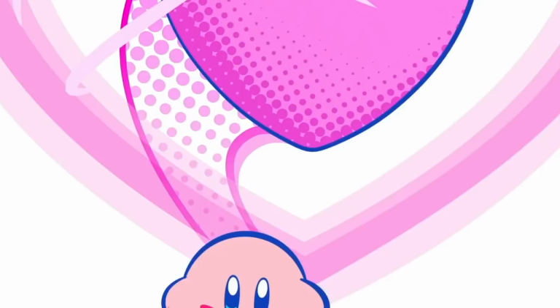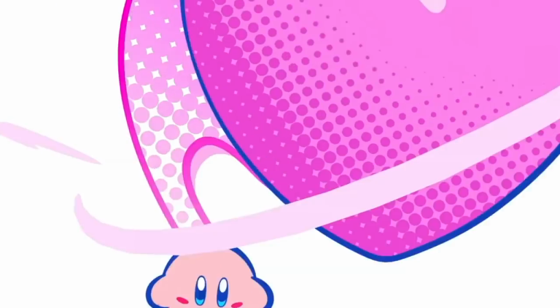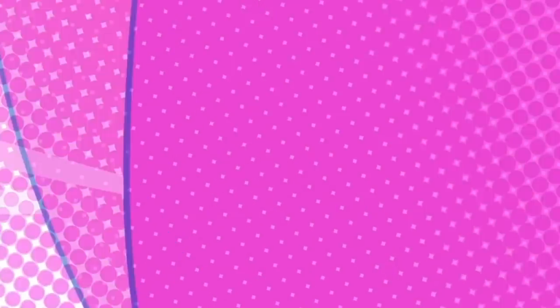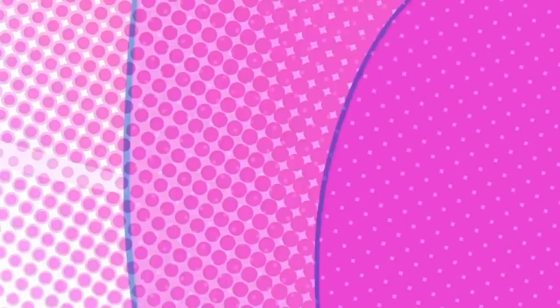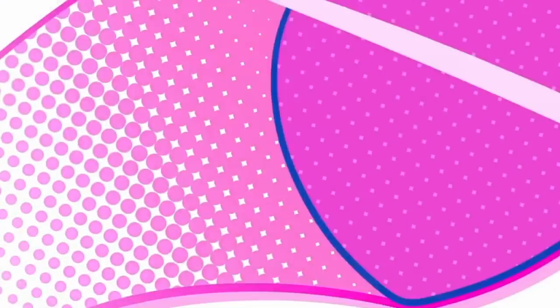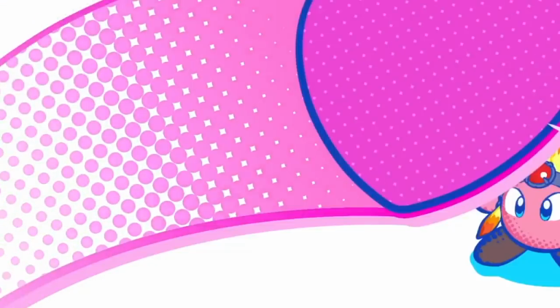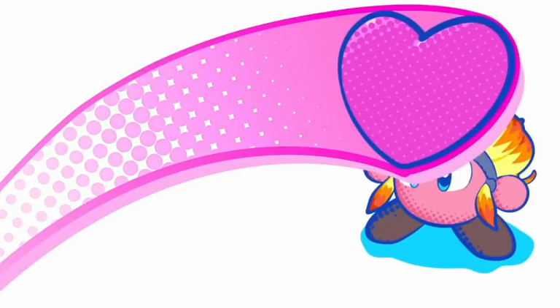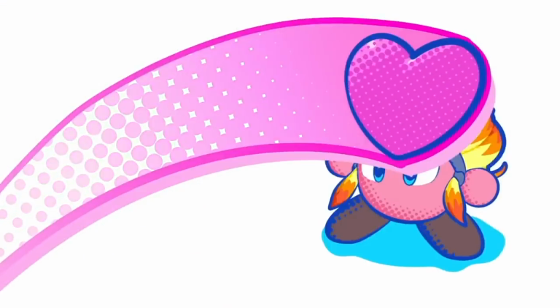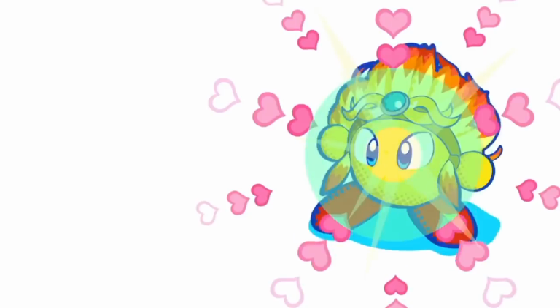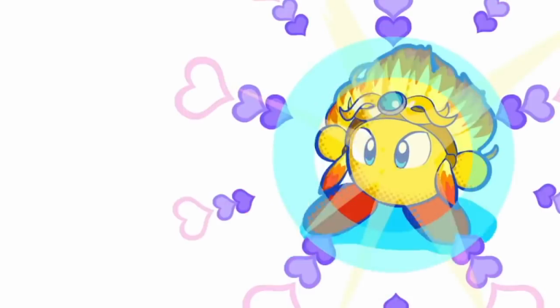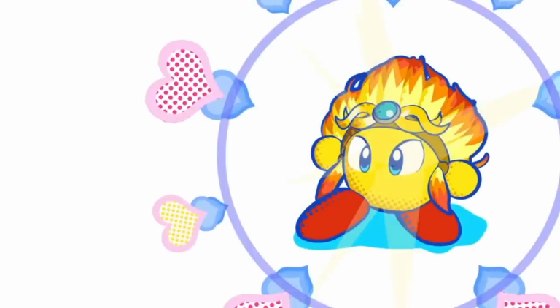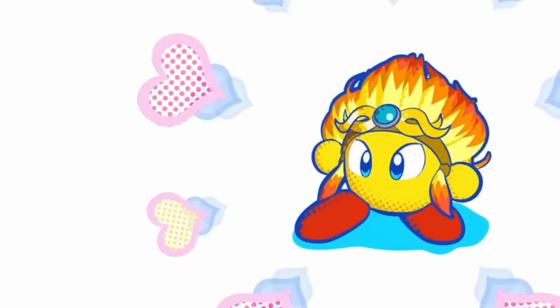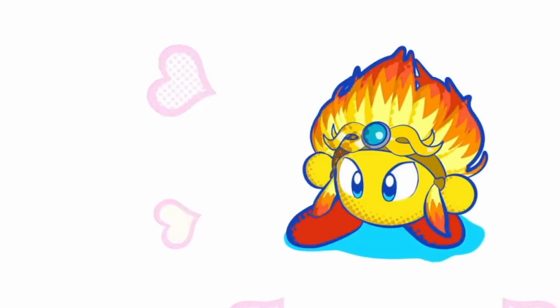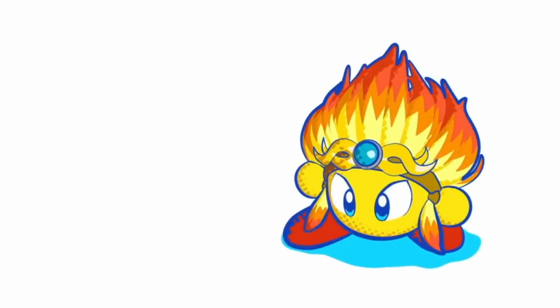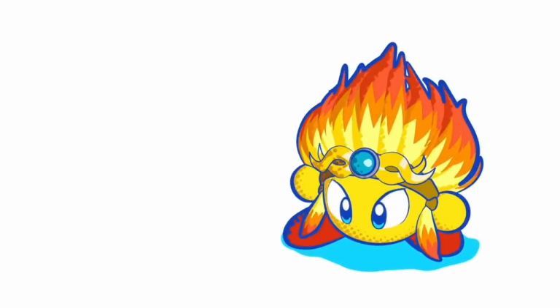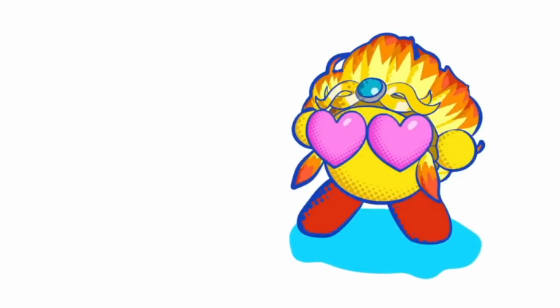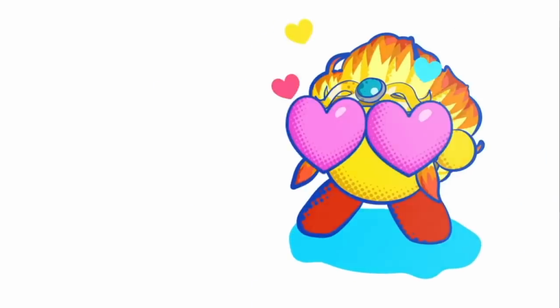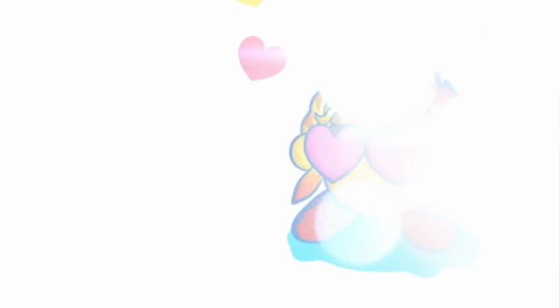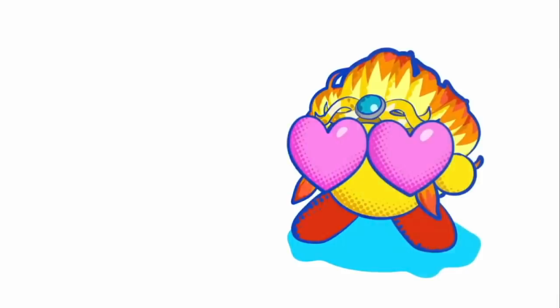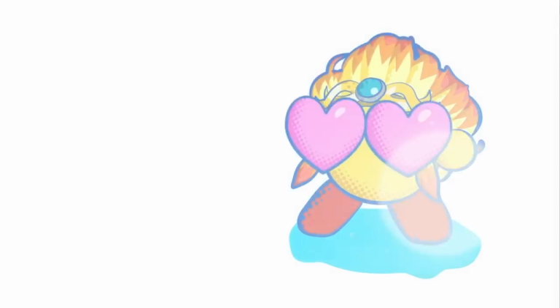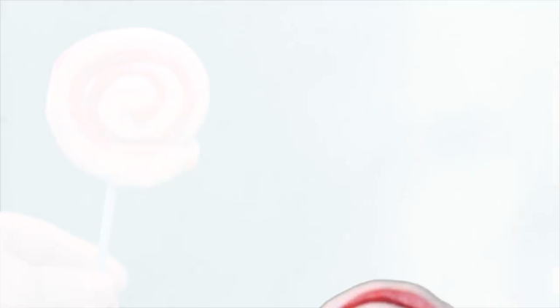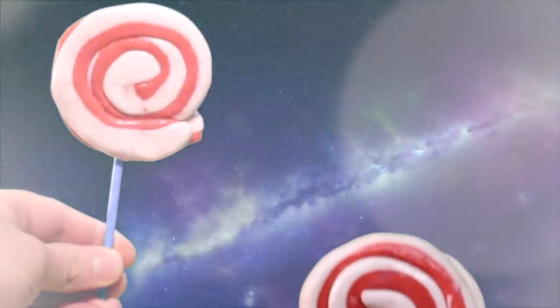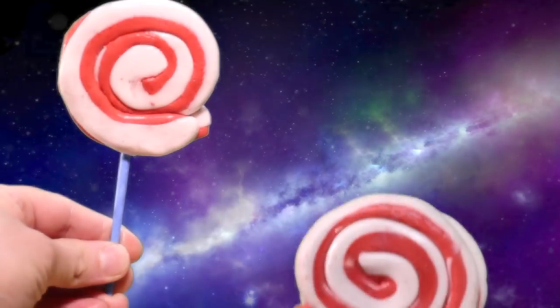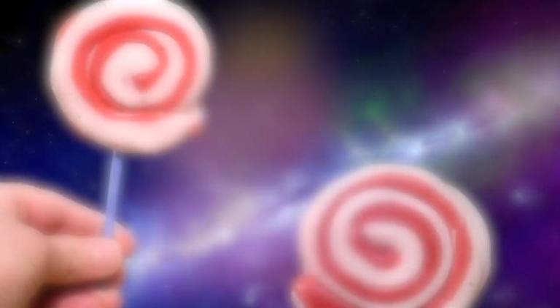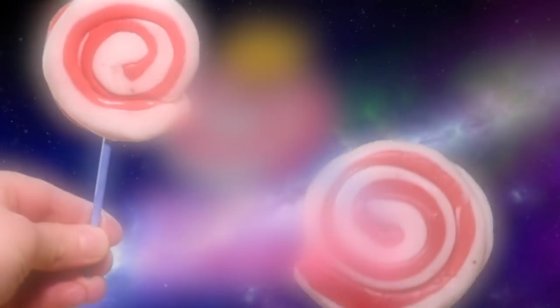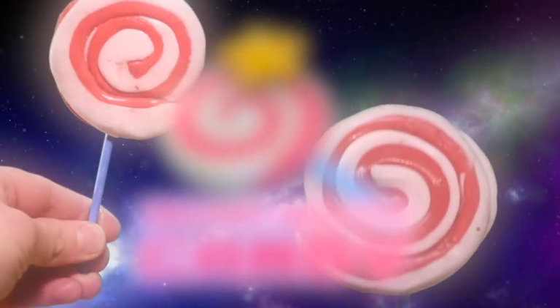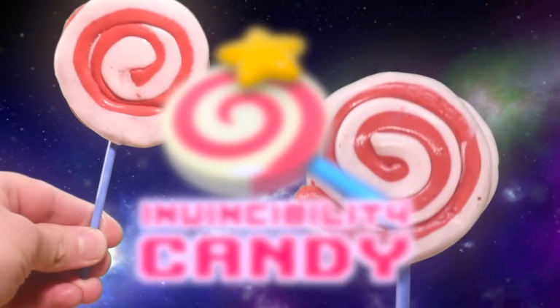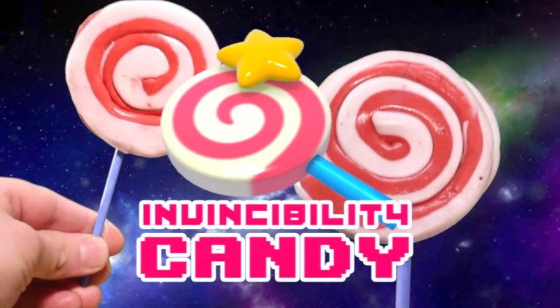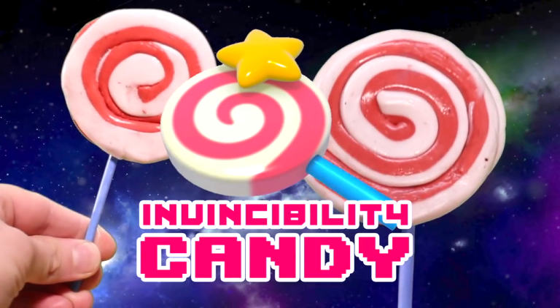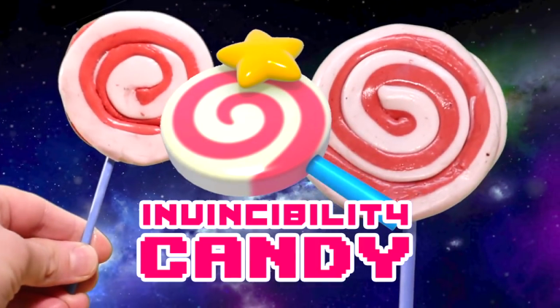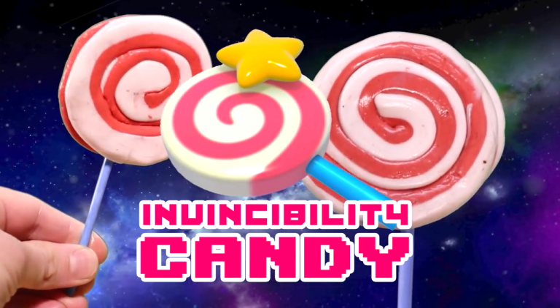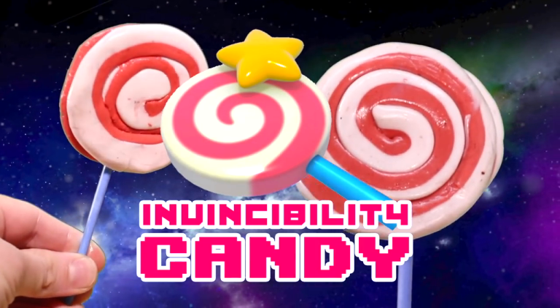A new Kirby is on the horizon! Let's make Invincibility Candy — the treat for friends!